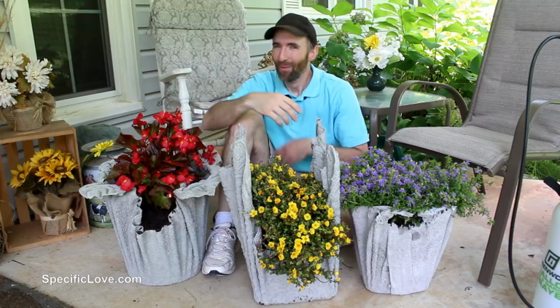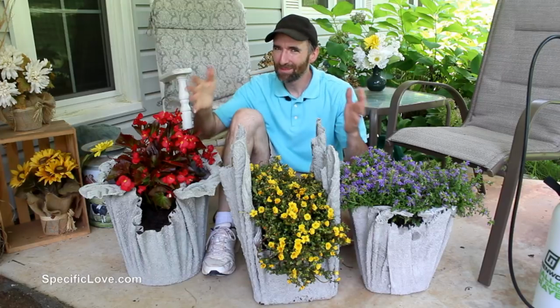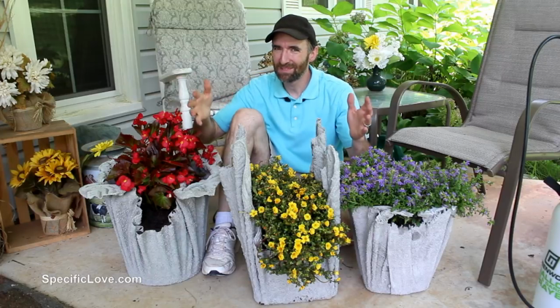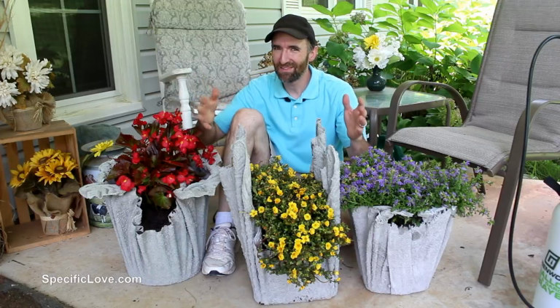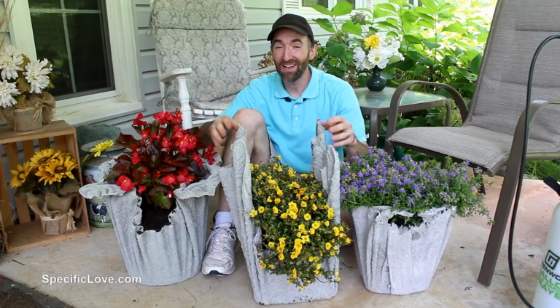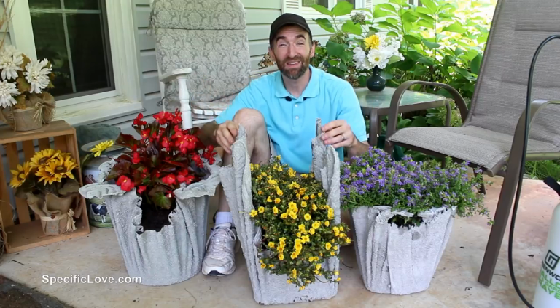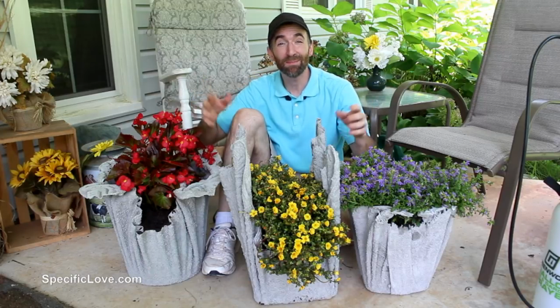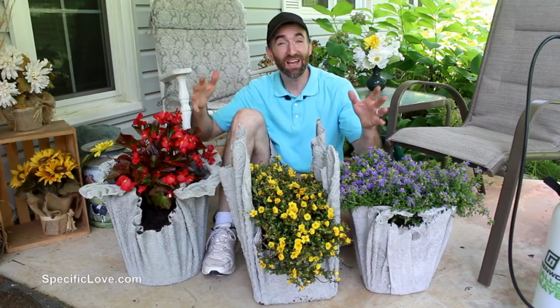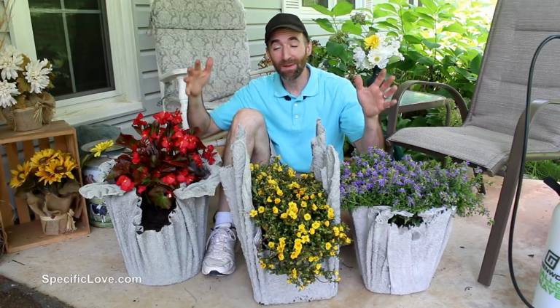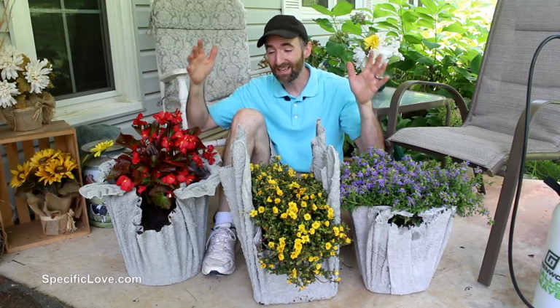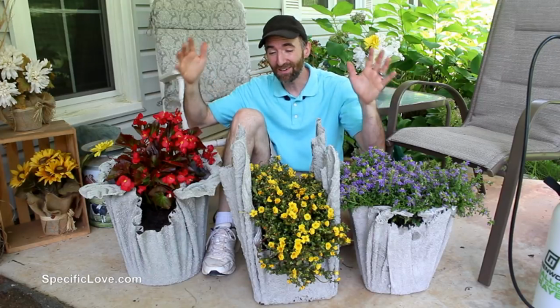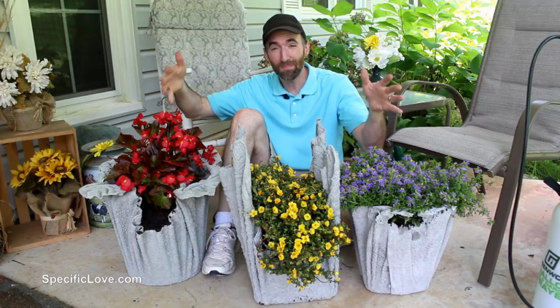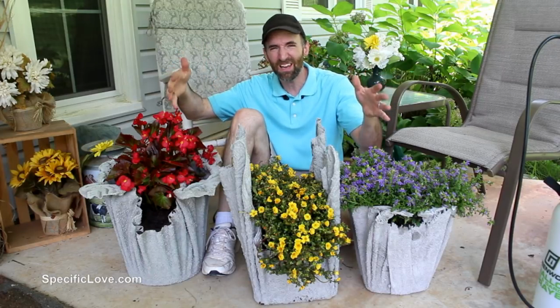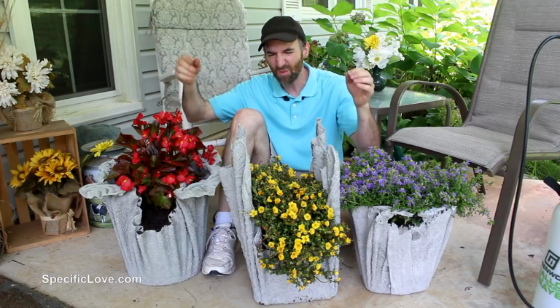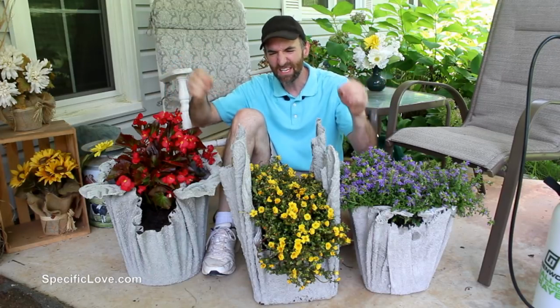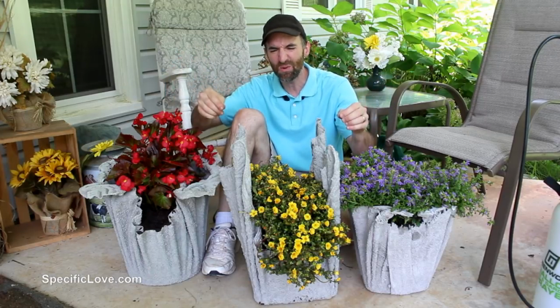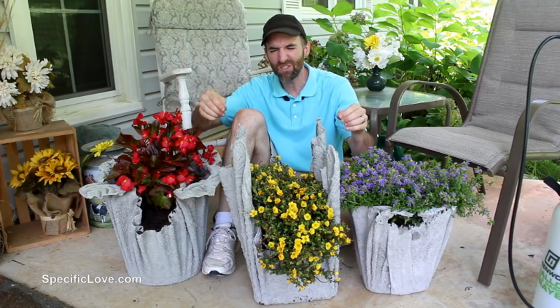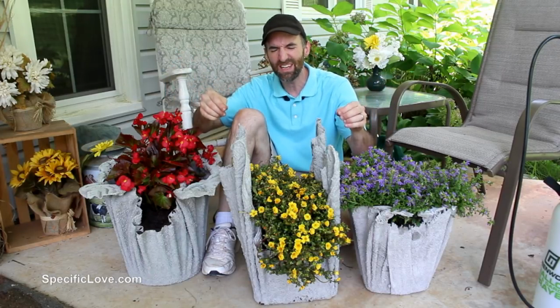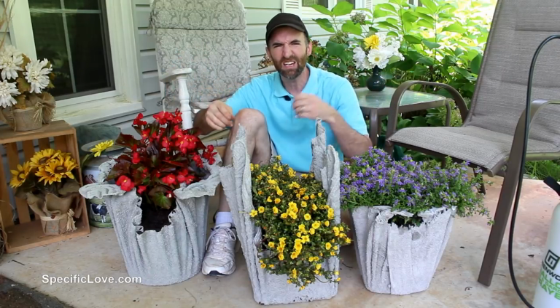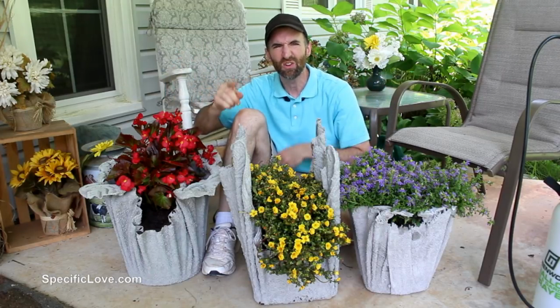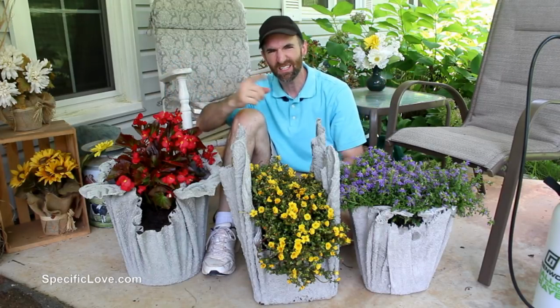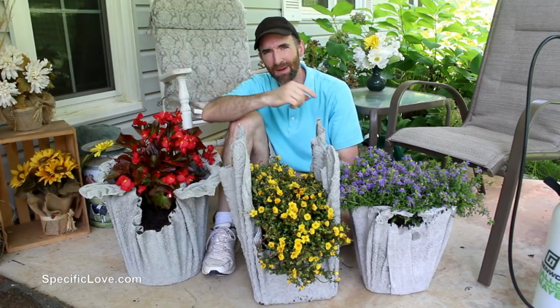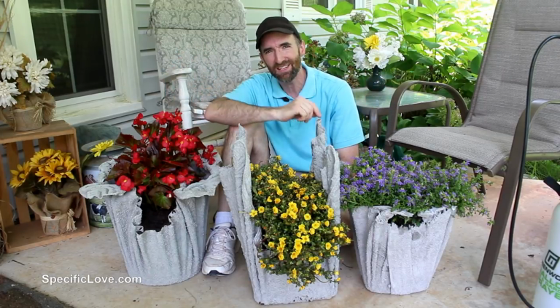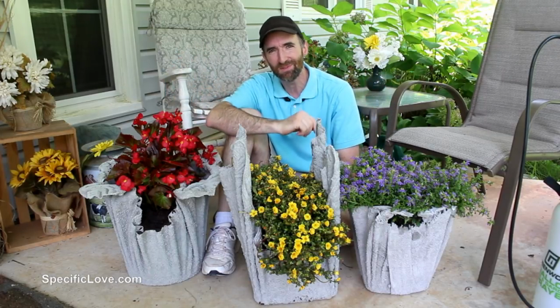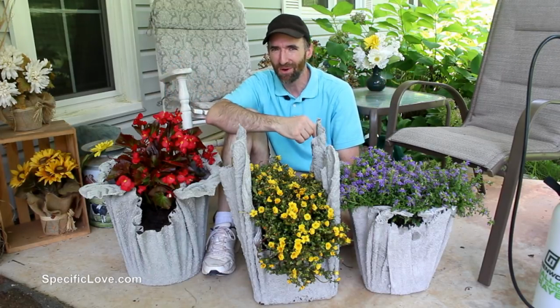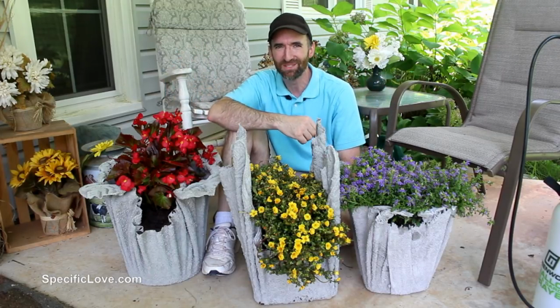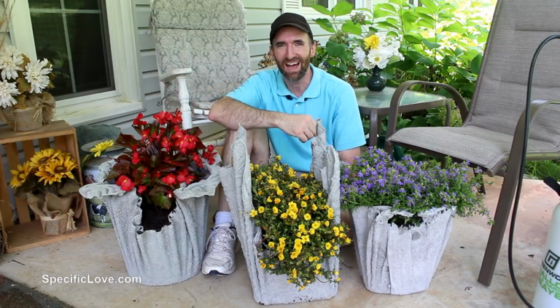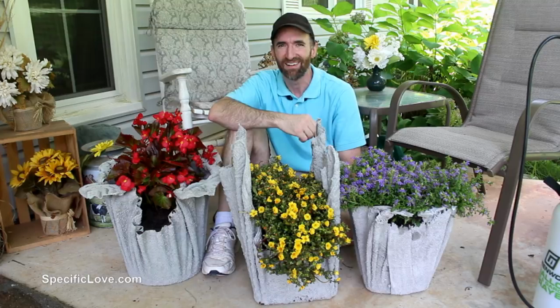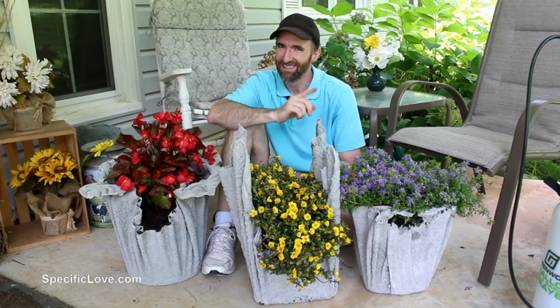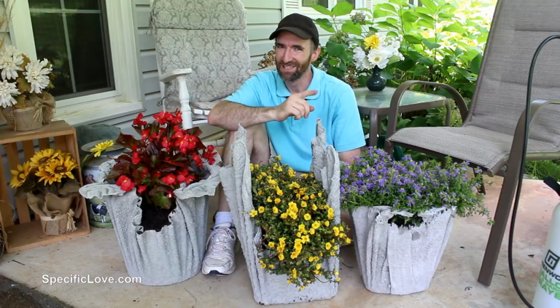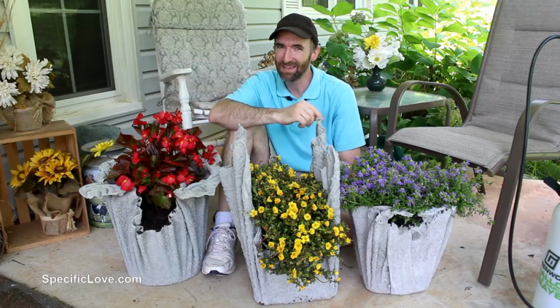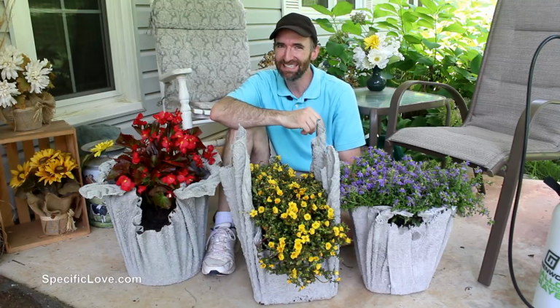Welcome to Specific Love. Today I'm going to show you how to make concrete planters where each one is unique and you can customize them to your own style. Let's begin.